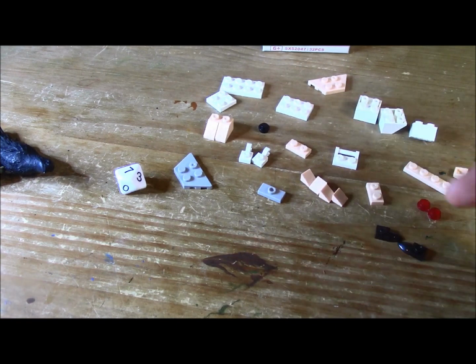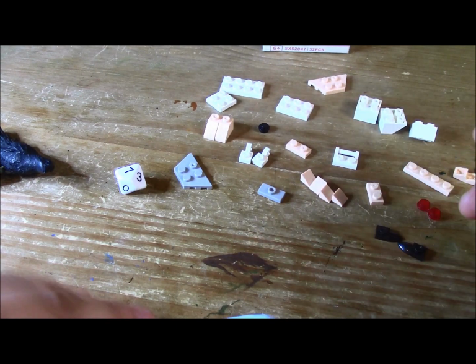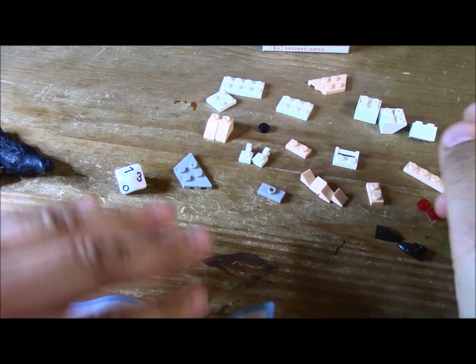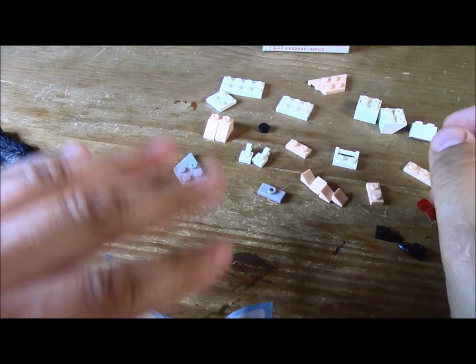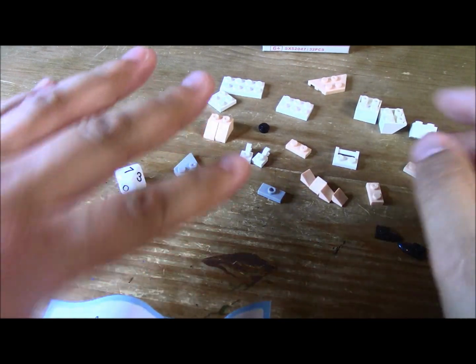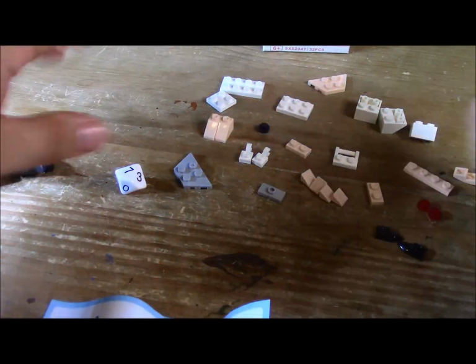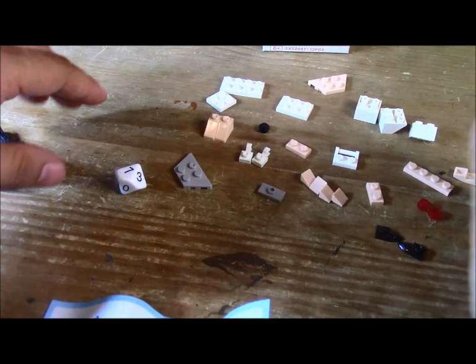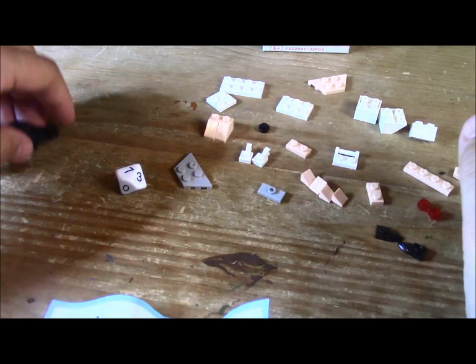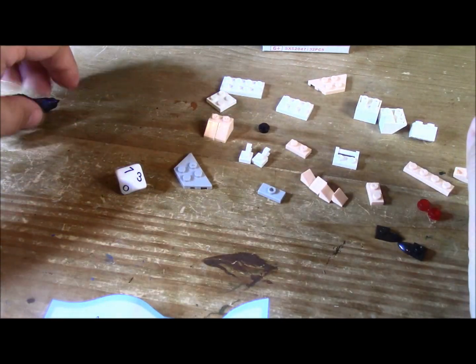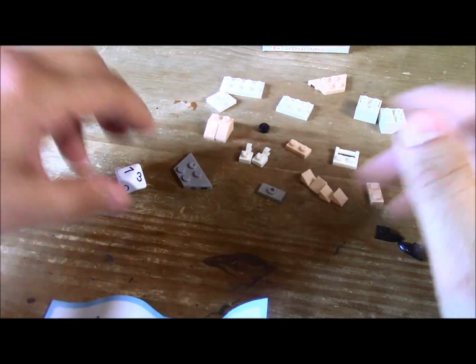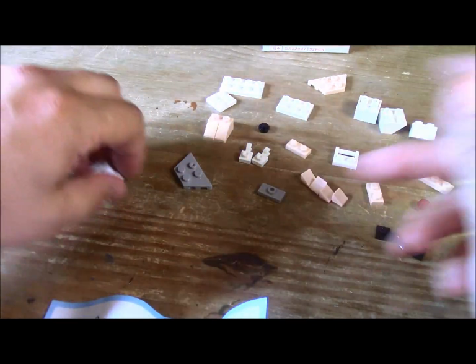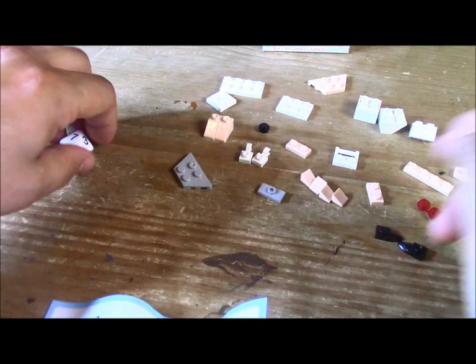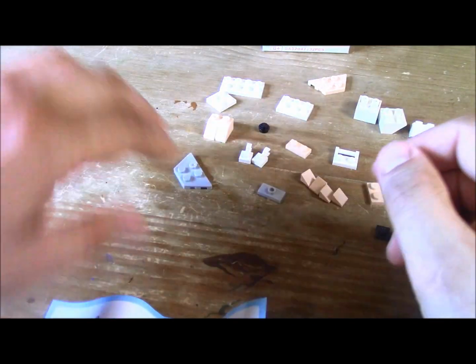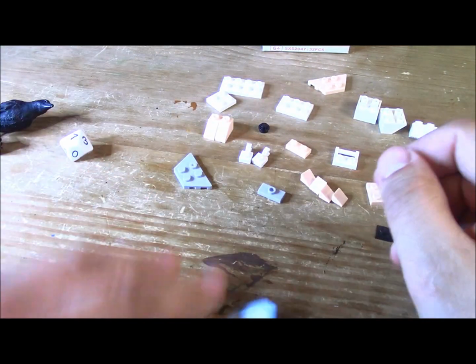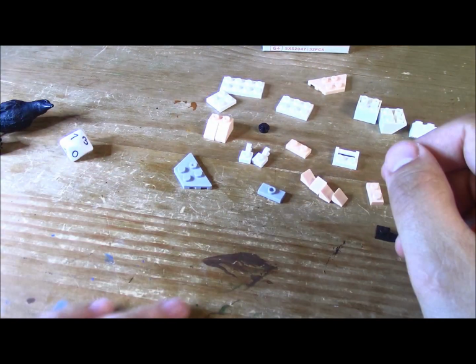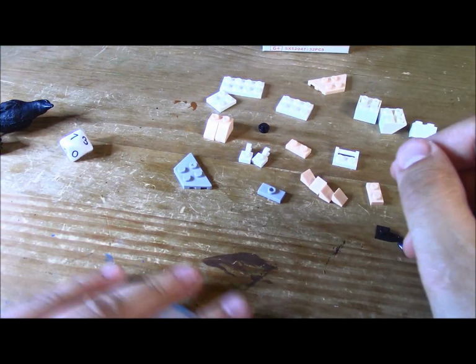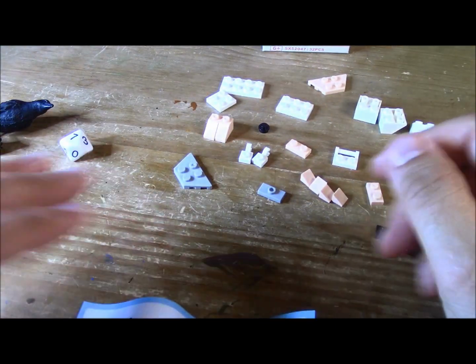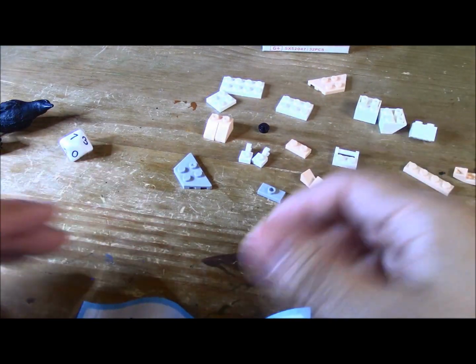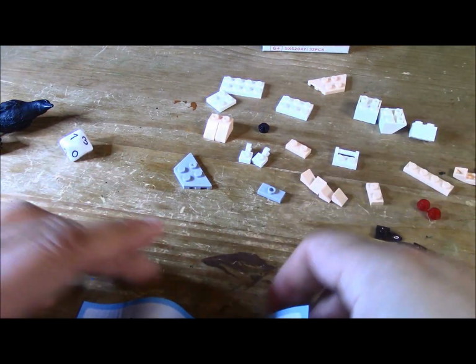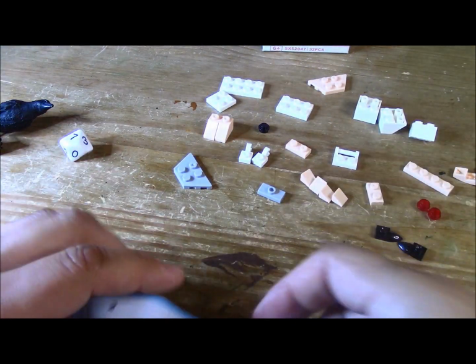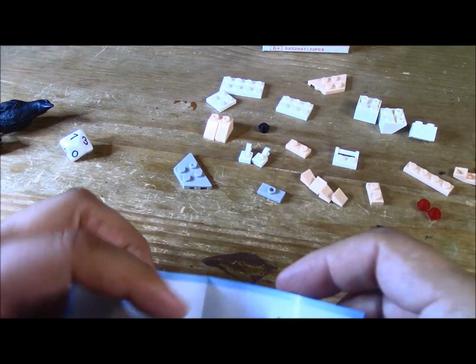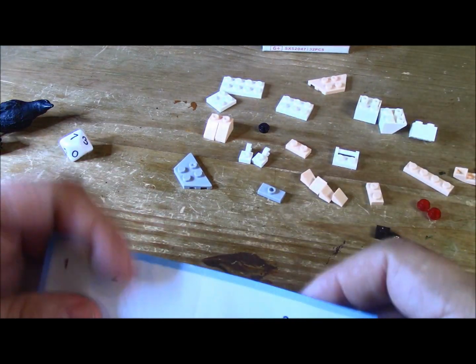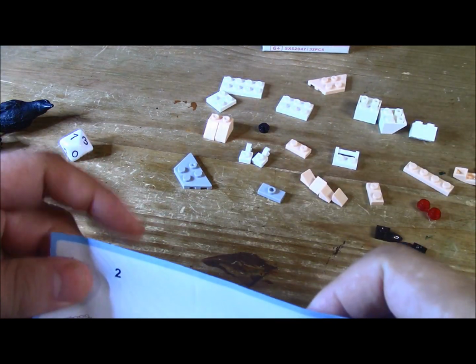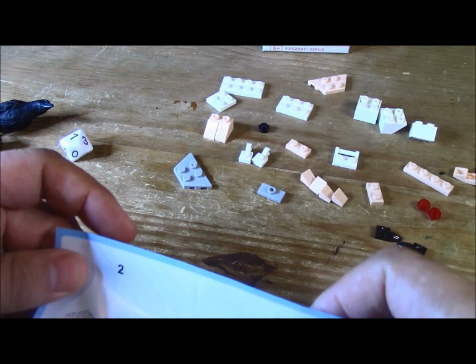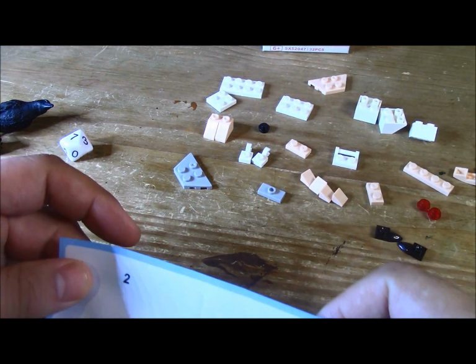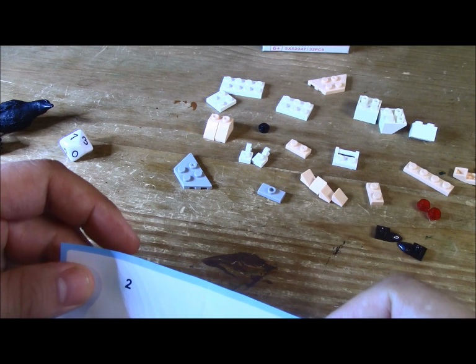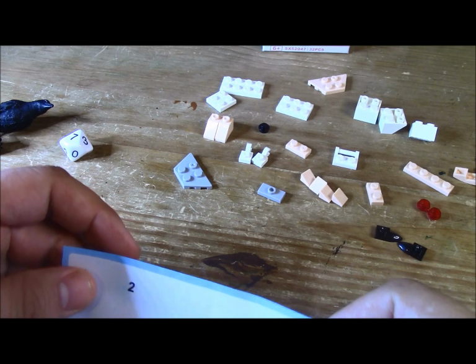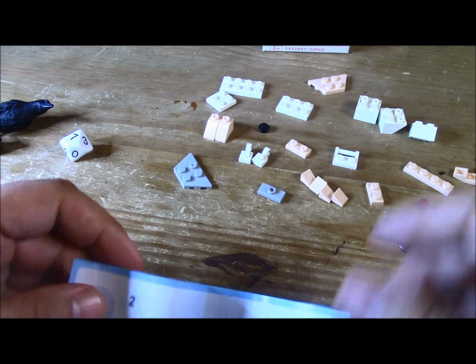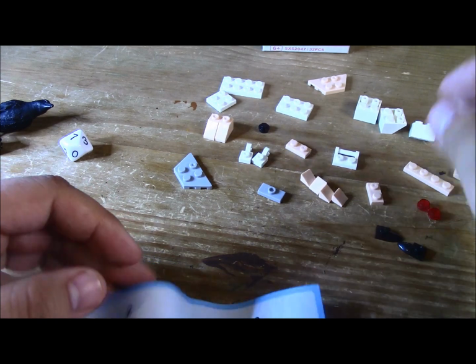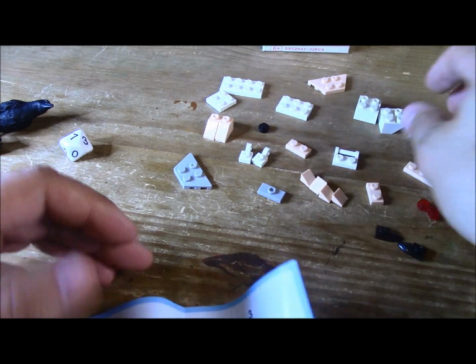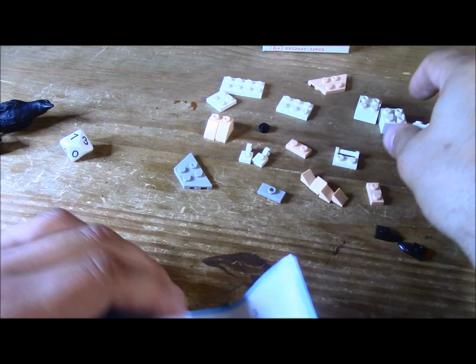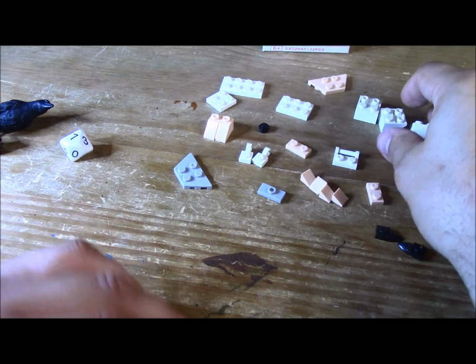Anyways, that's not what you're here for. You're here to watch me build. So as usual, I'll be quiet while building.